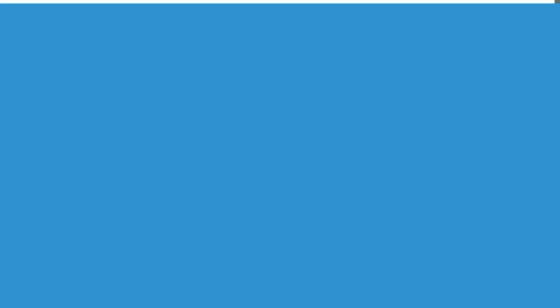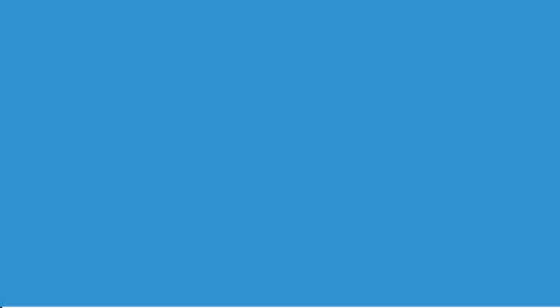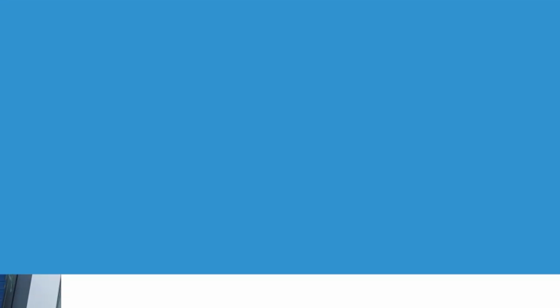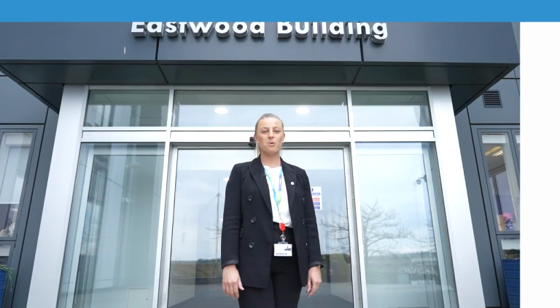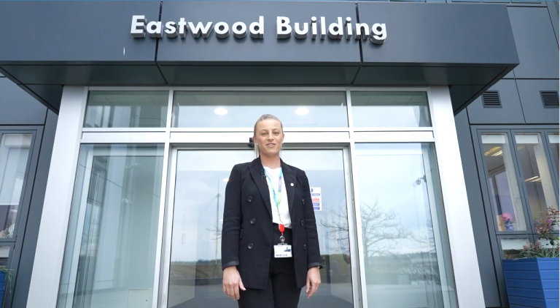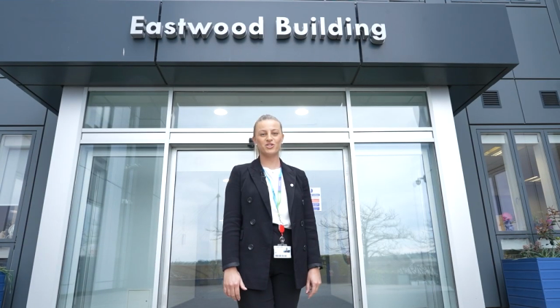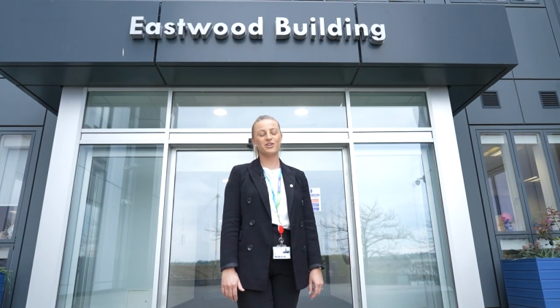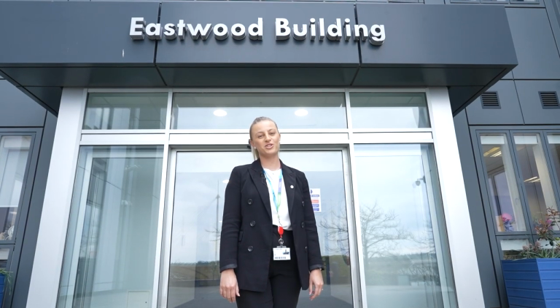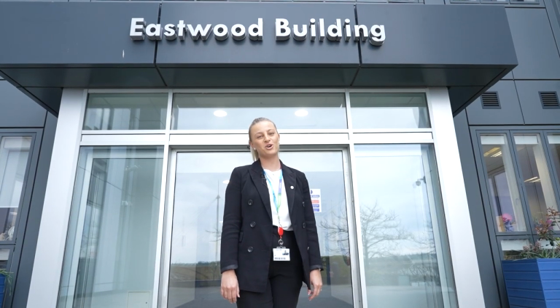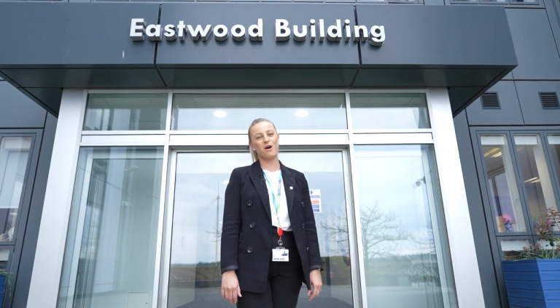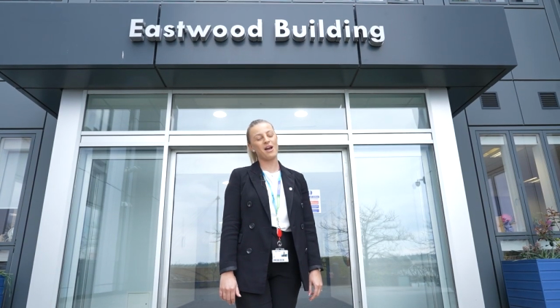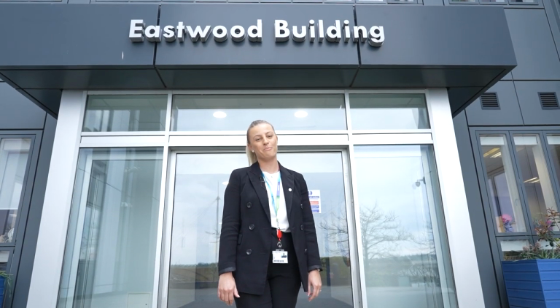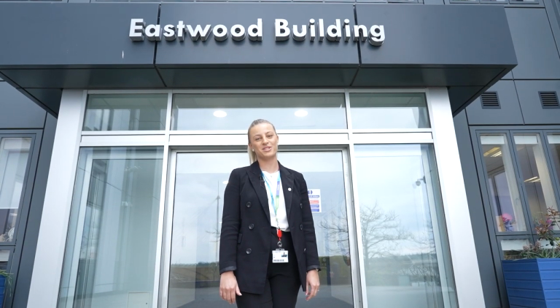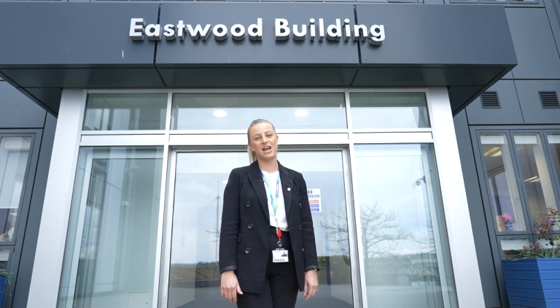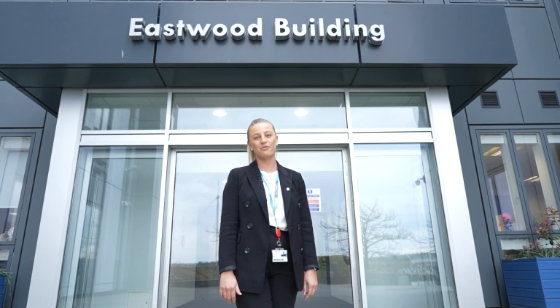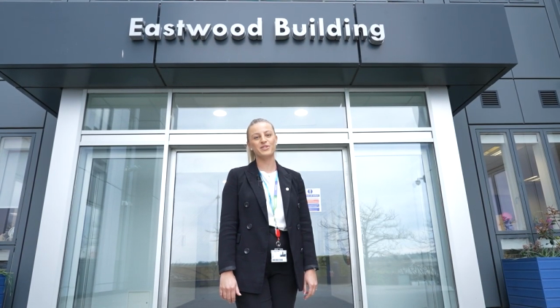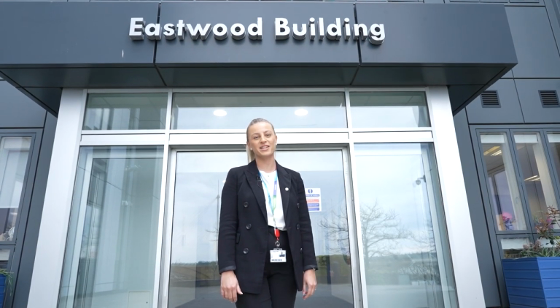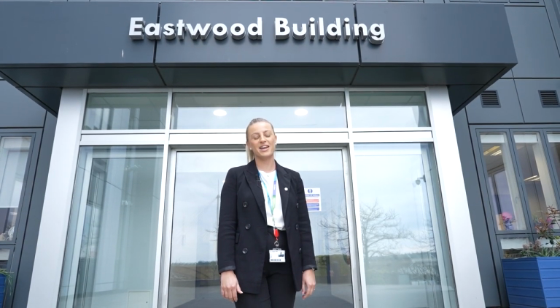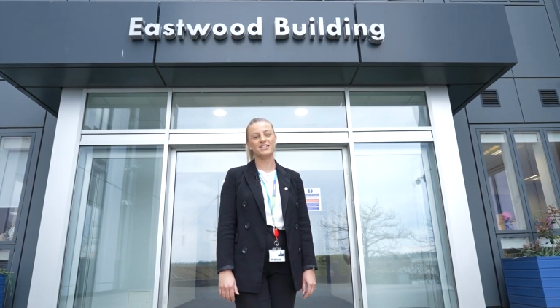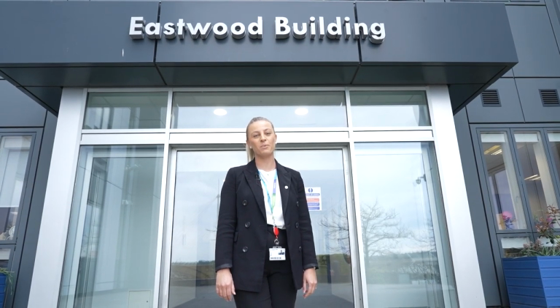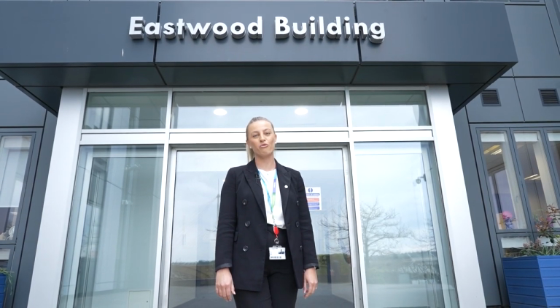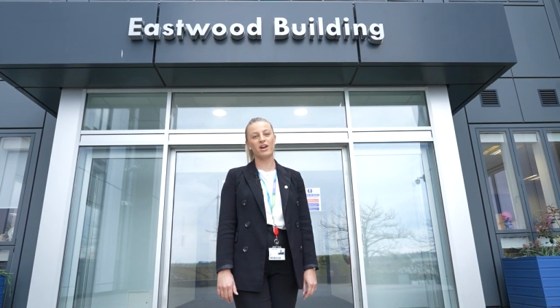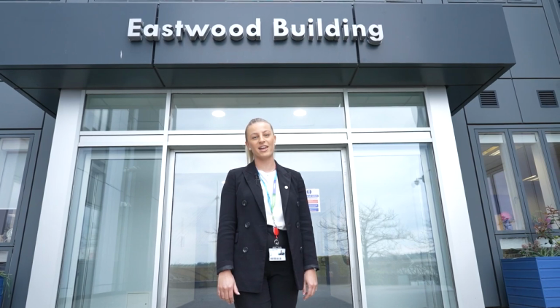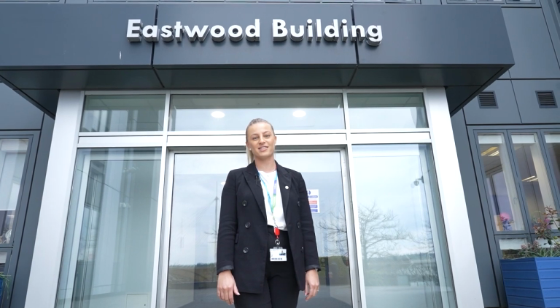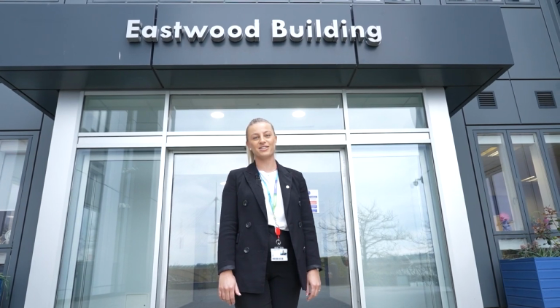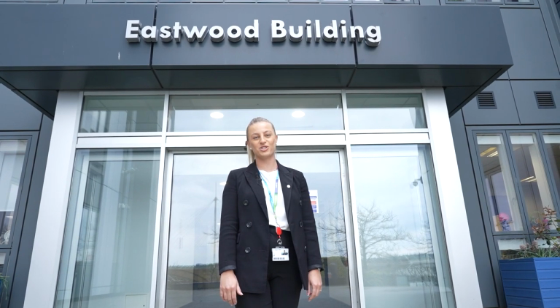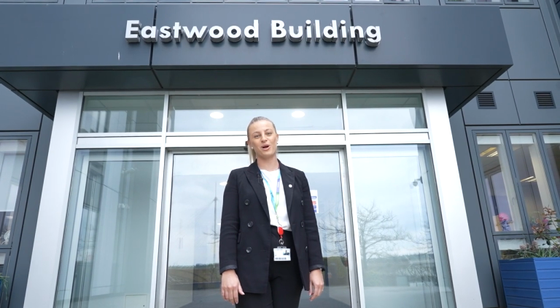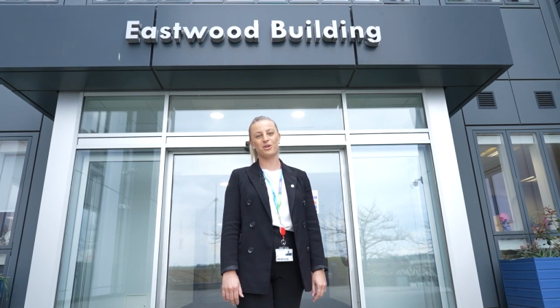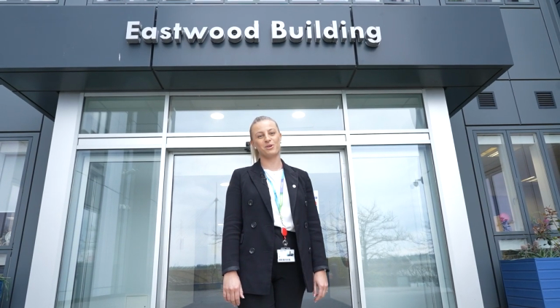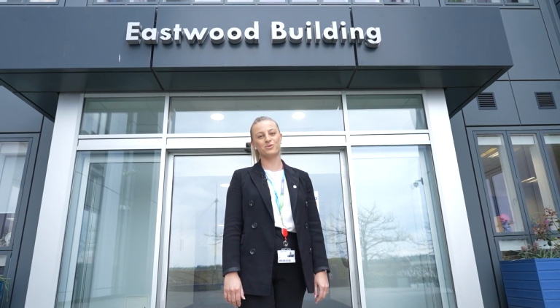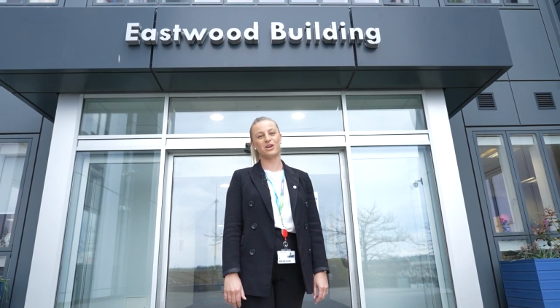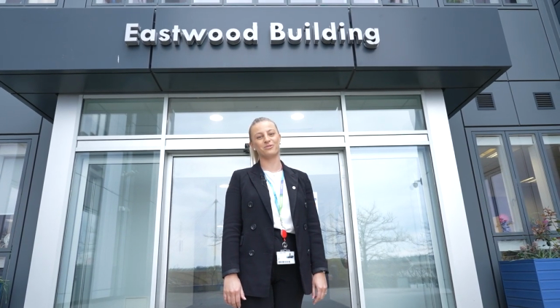We hope you've enjoyed the tour of our campus and our facilities, and we are really excited to welcome you soon.